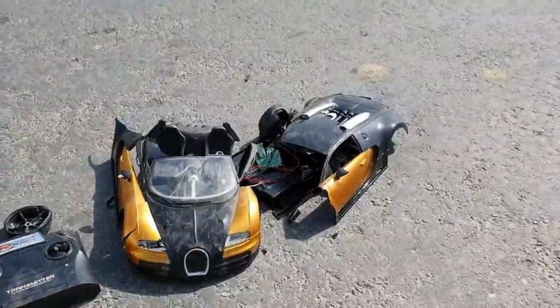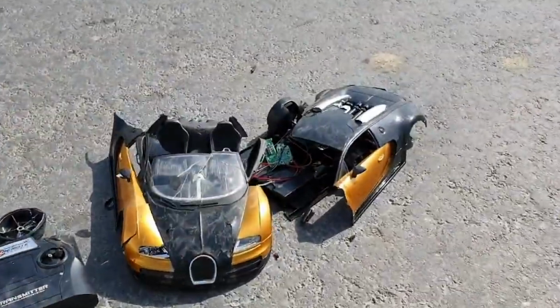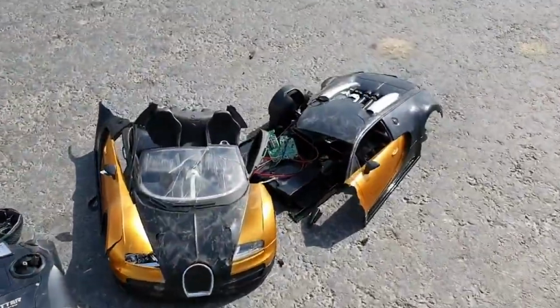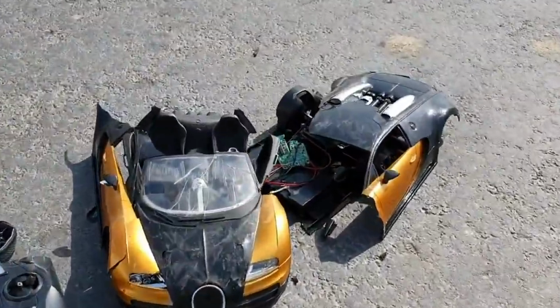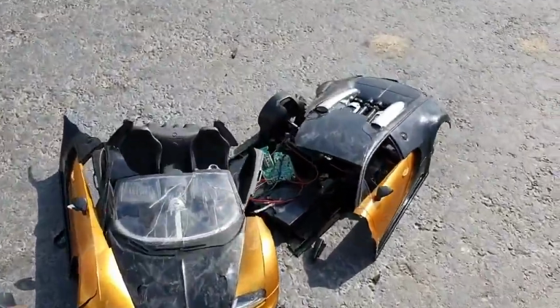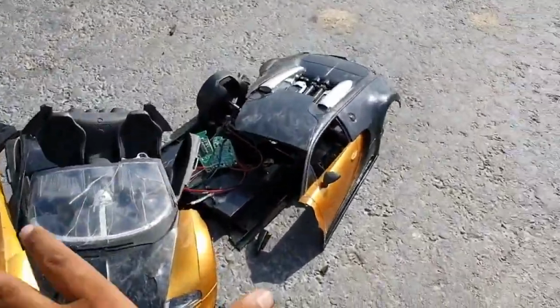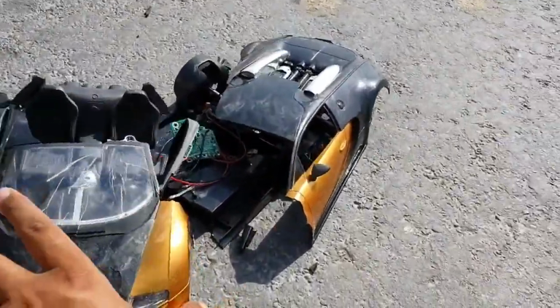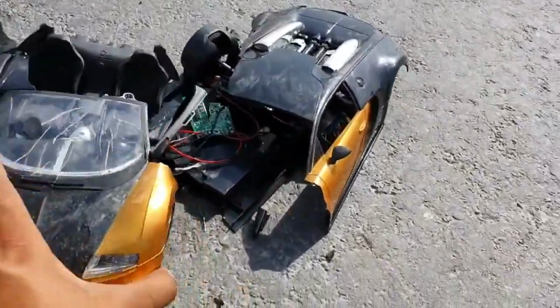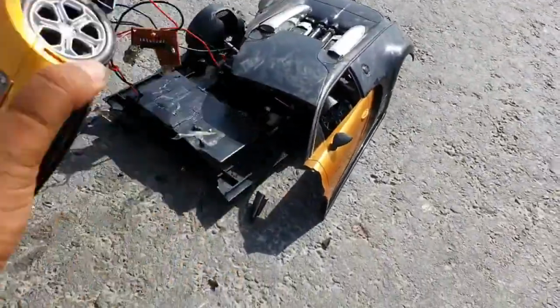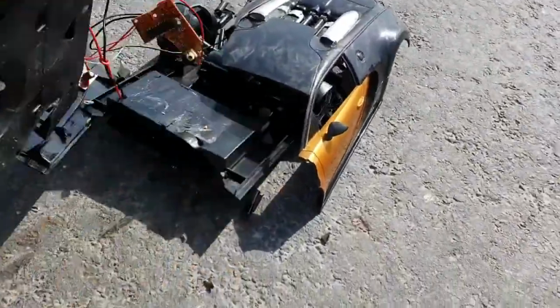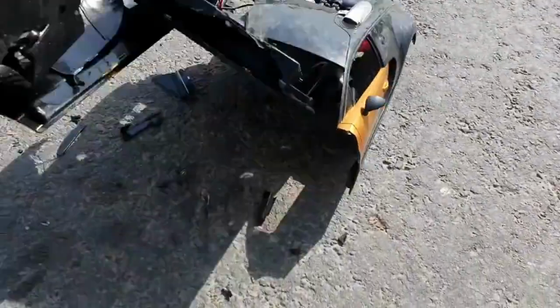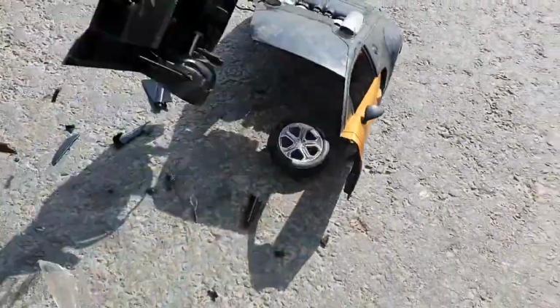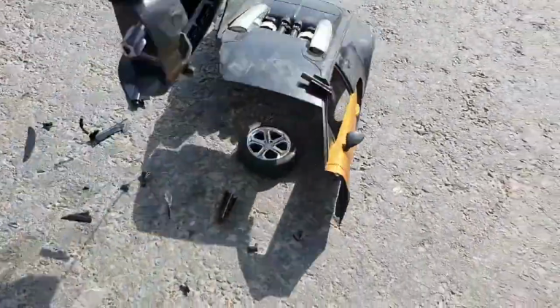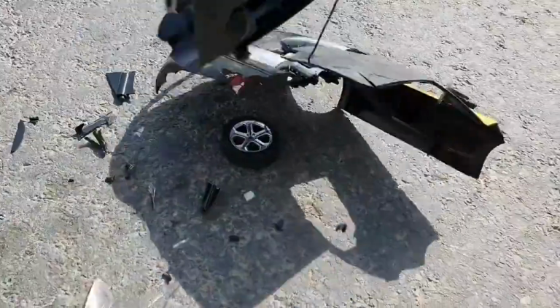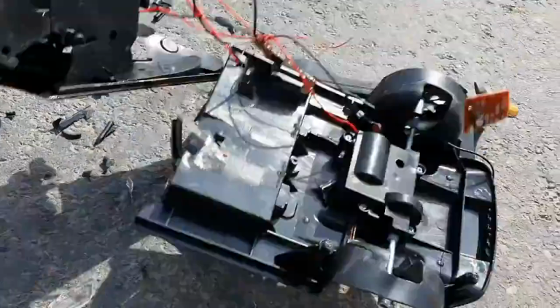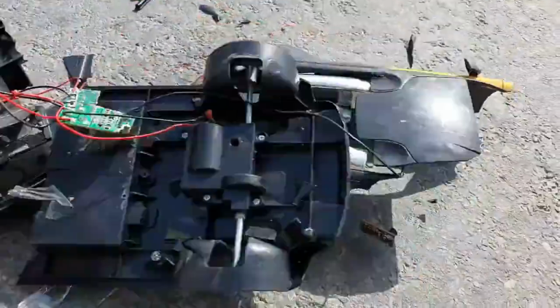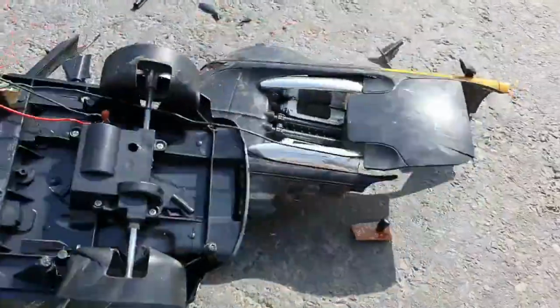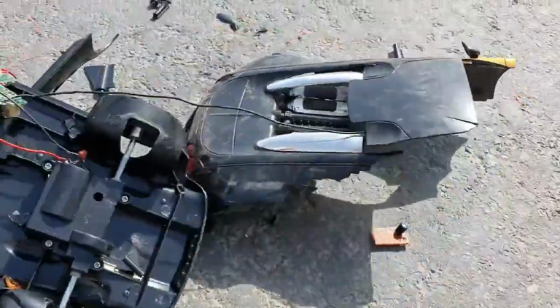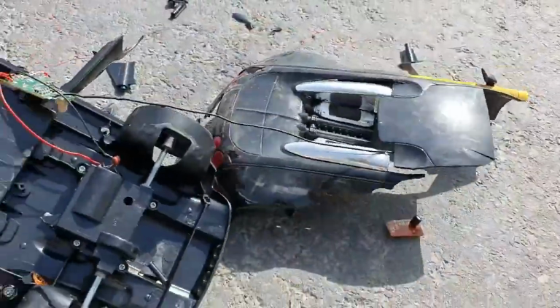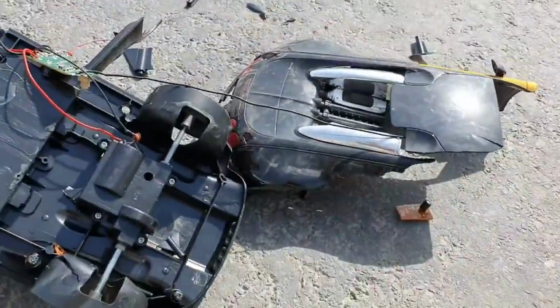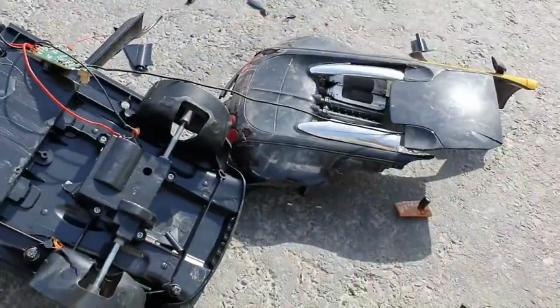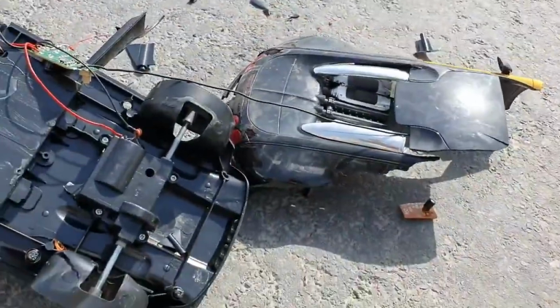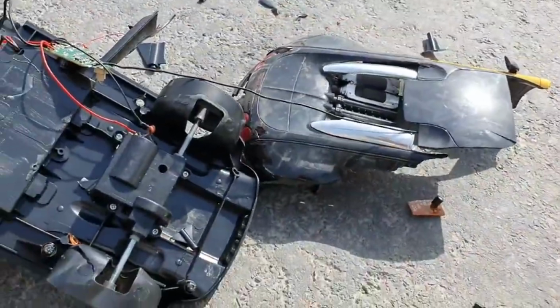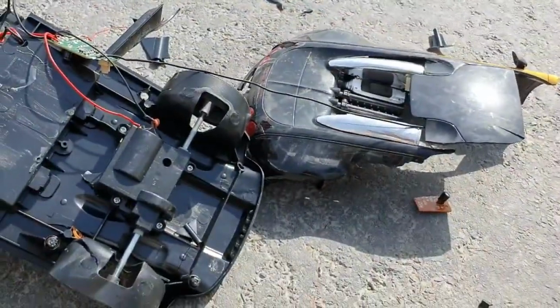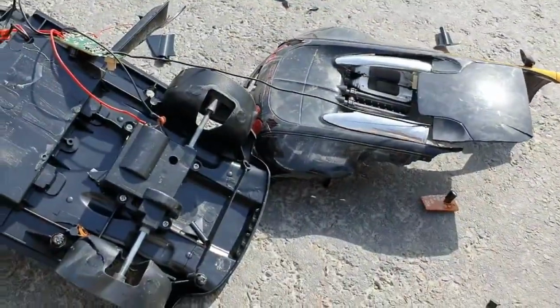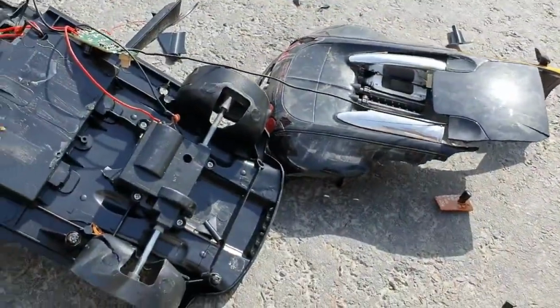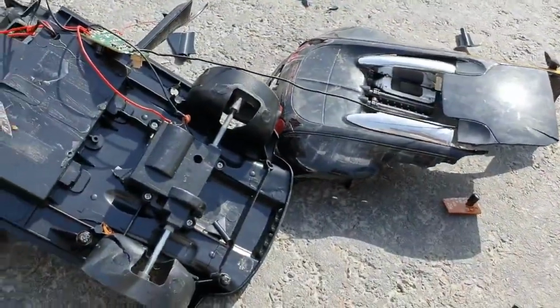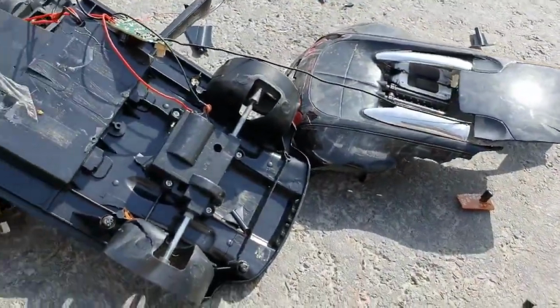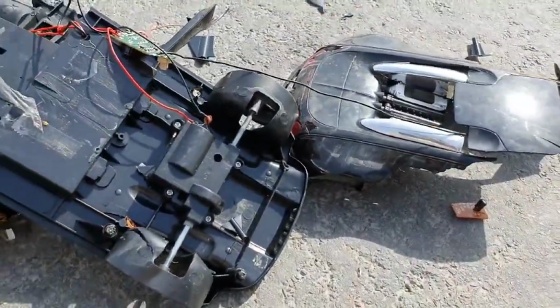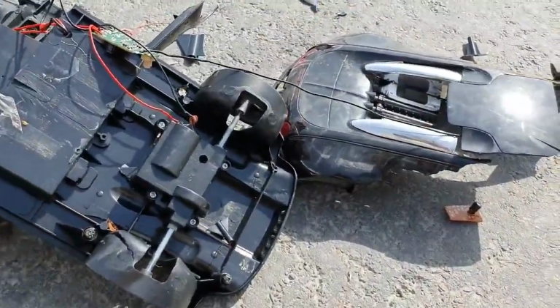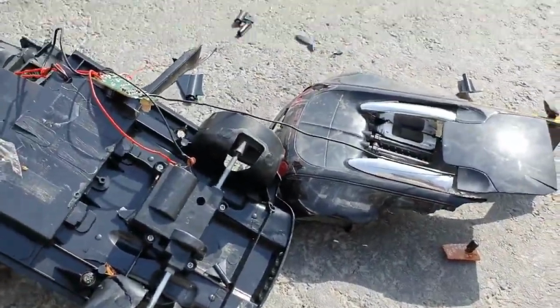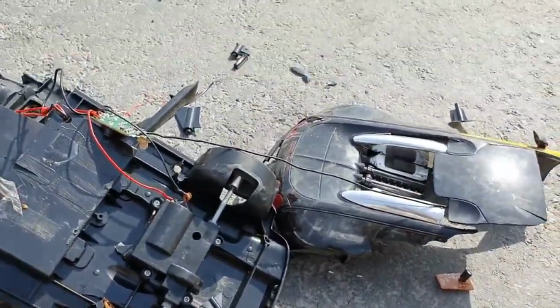This is fully destroyed, and you can watch its pieces — it's destroyed in many pieces.